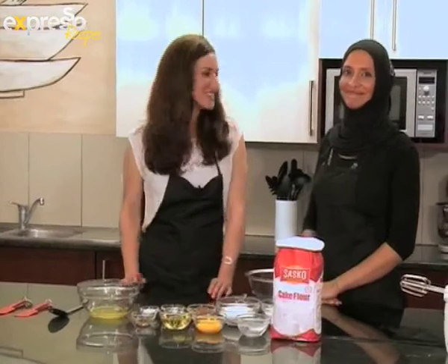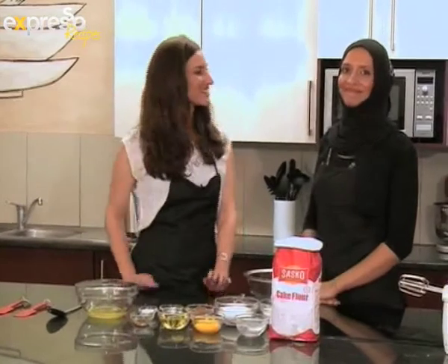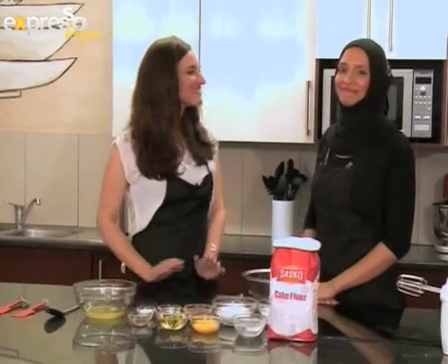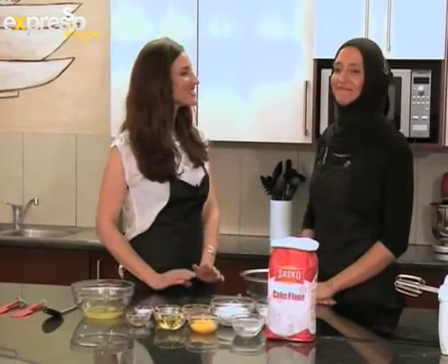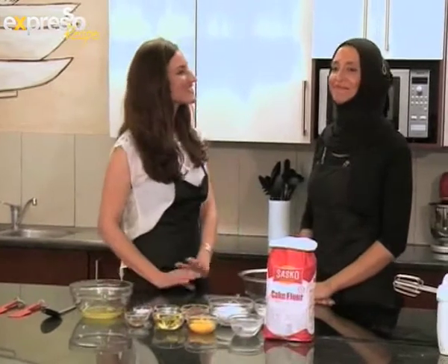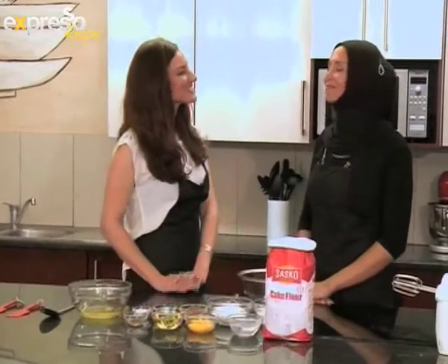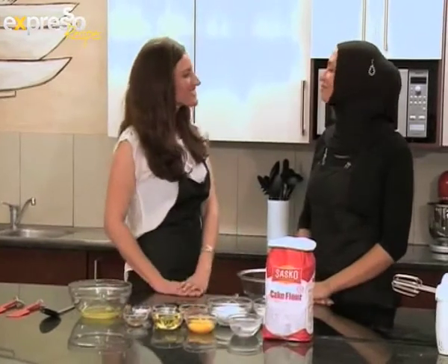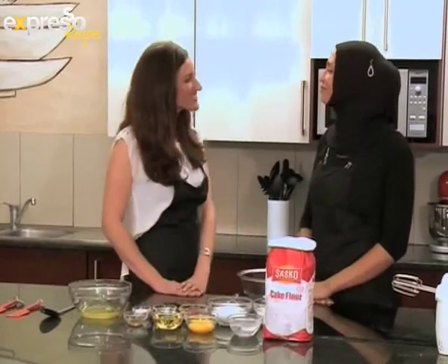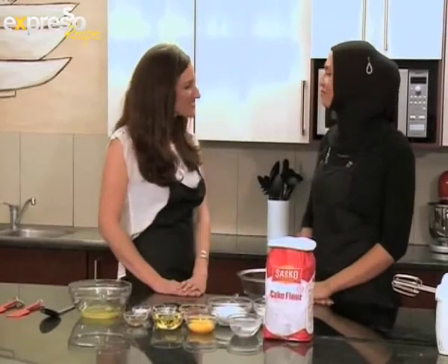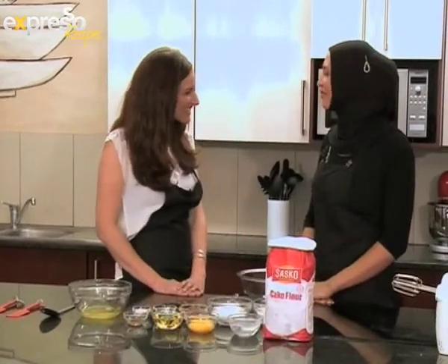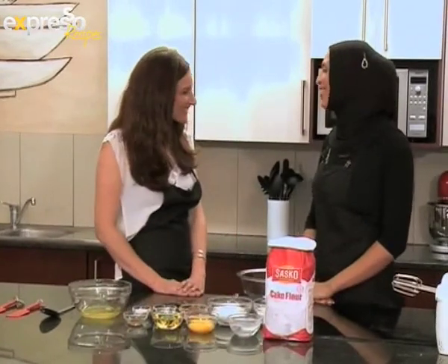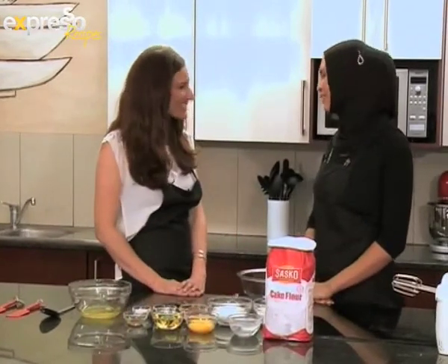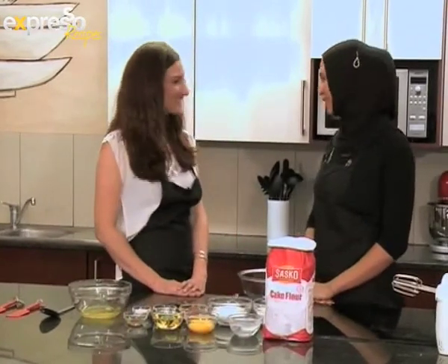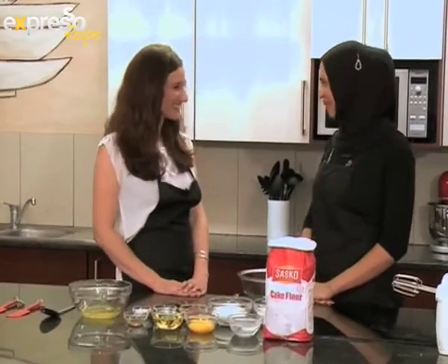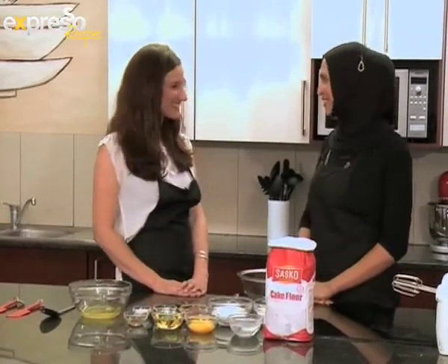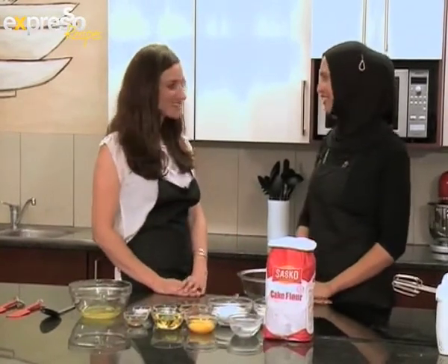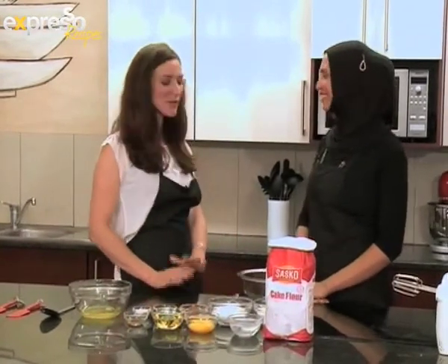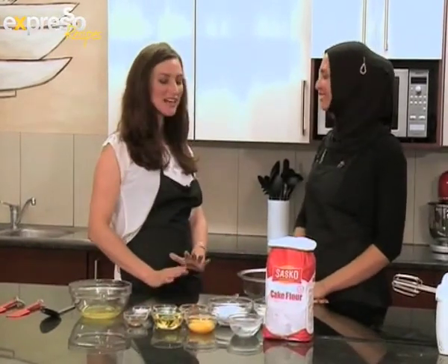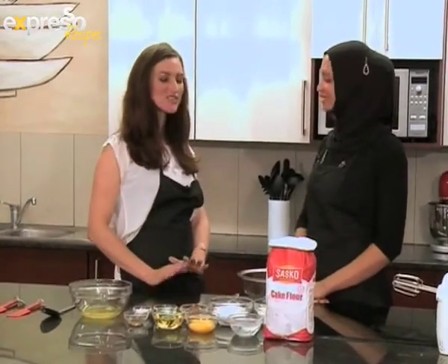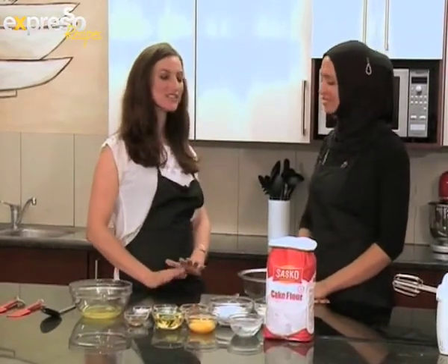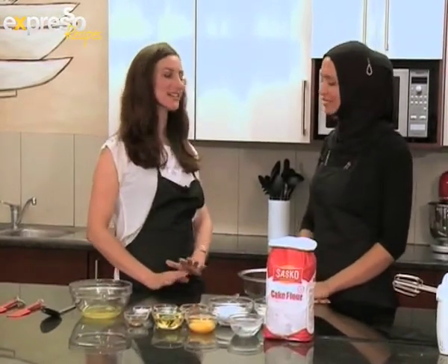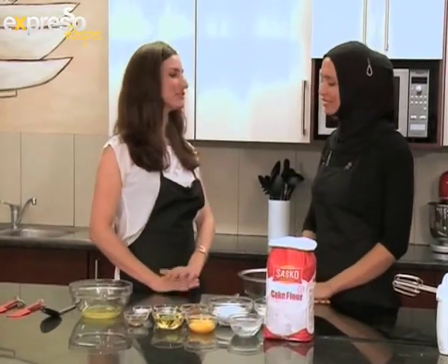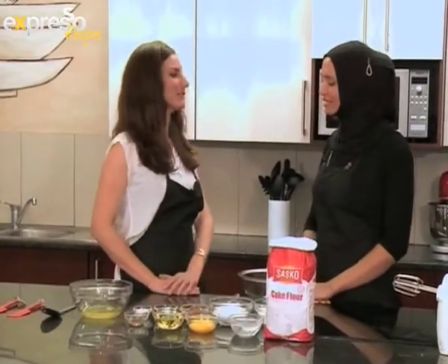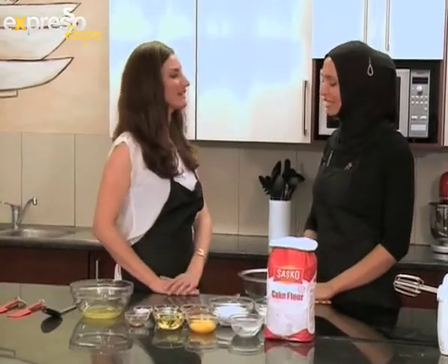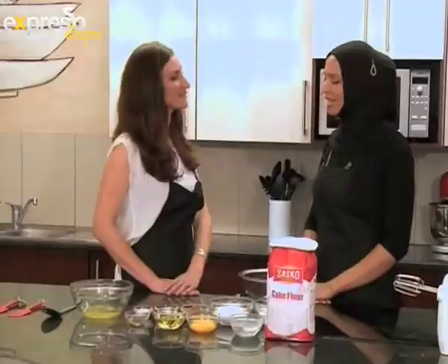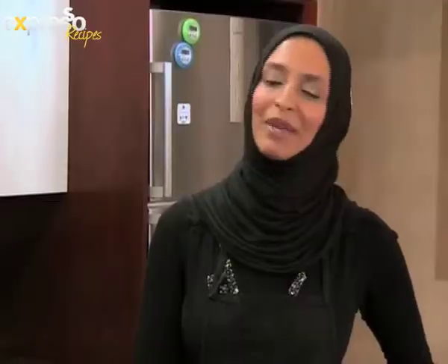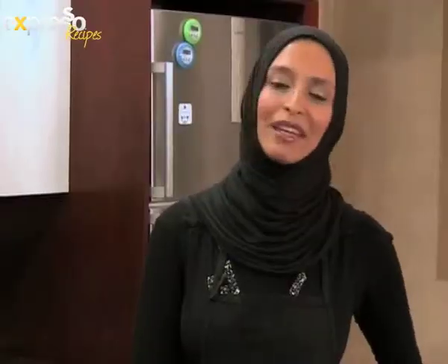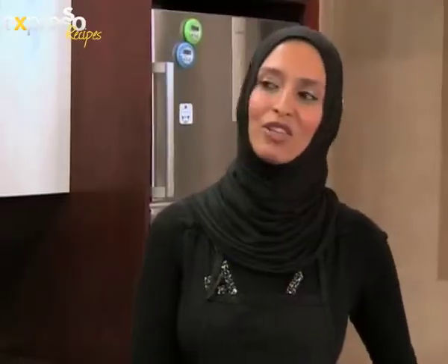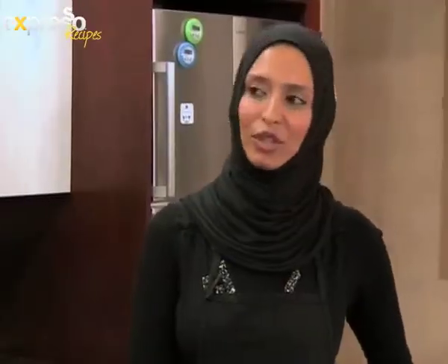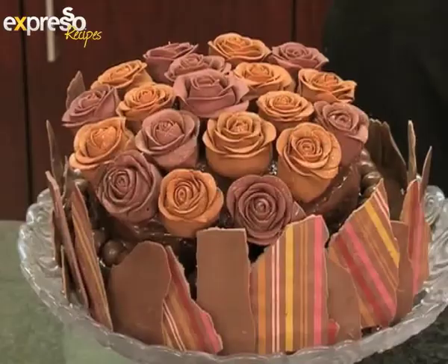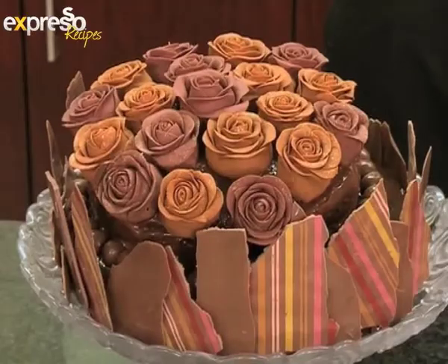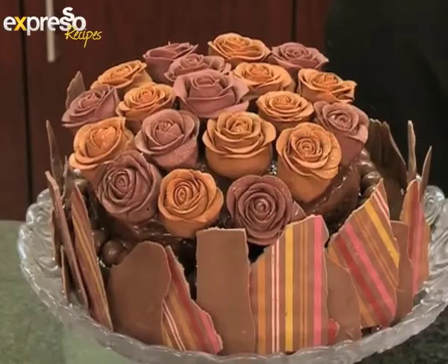Shakira, firstly congratulations on winning. Thank you very much. So what kind of chocolate cake do you make? I'm making a chocolate mousse cake.